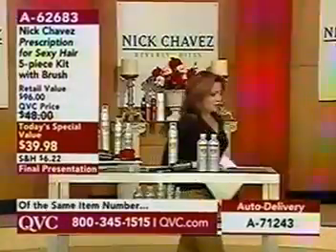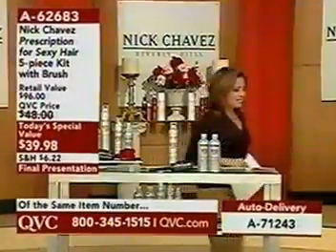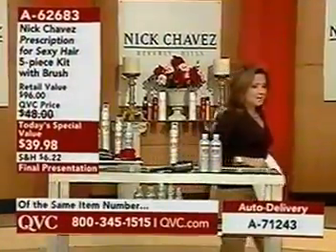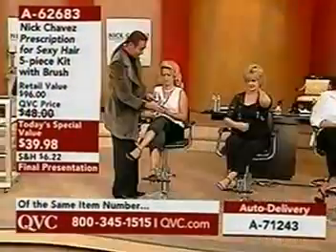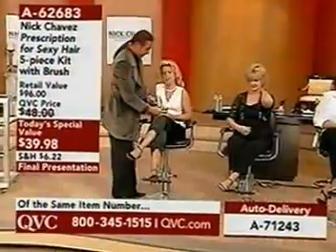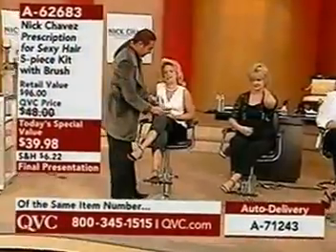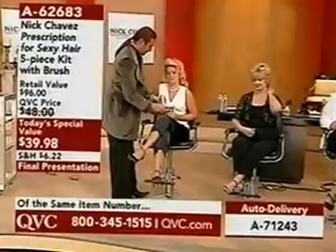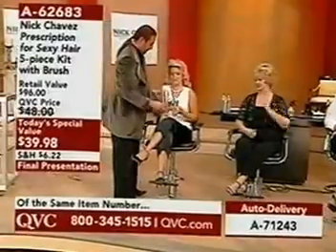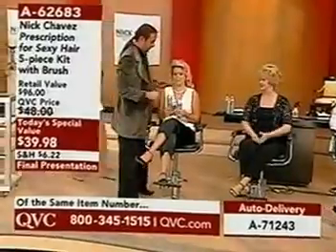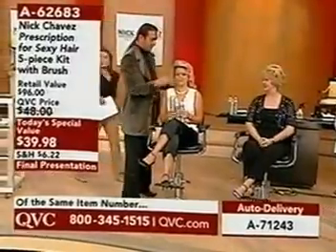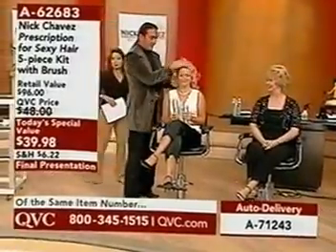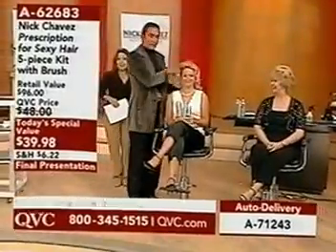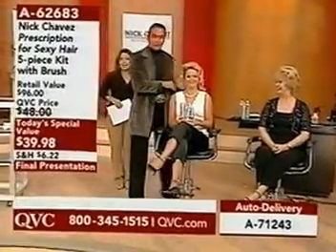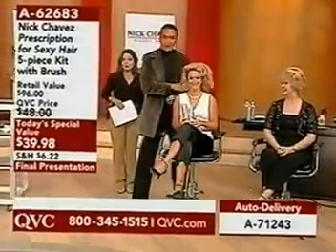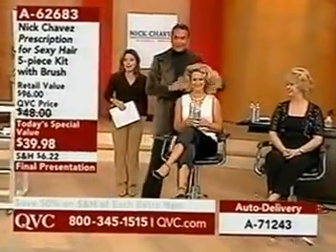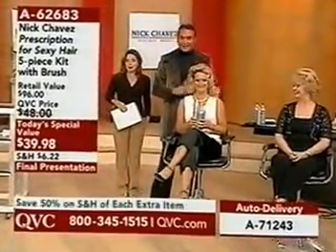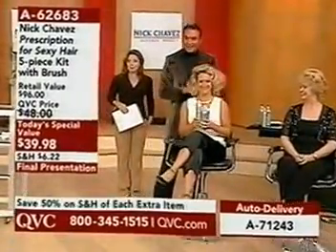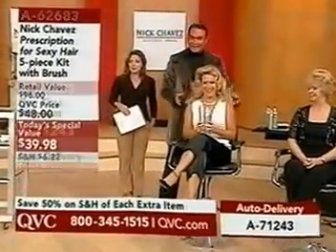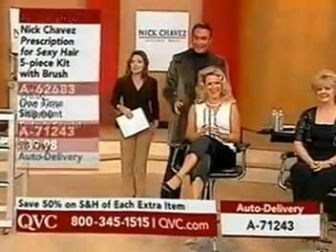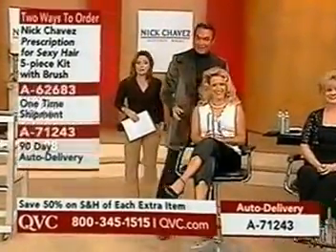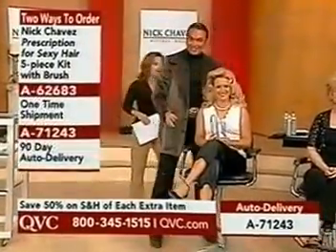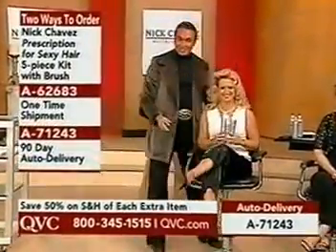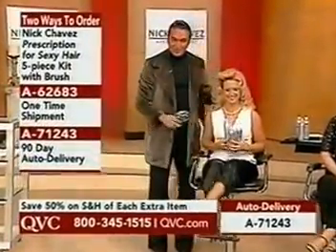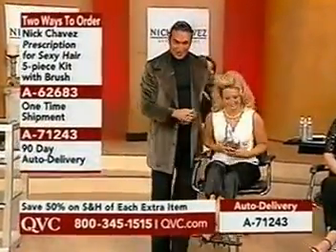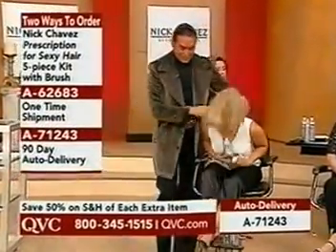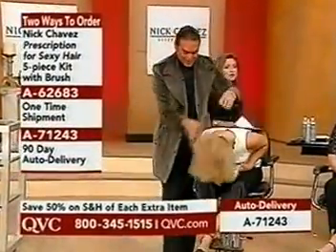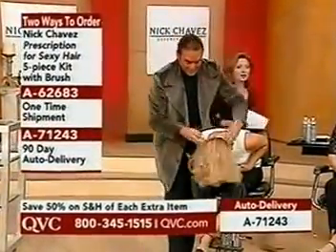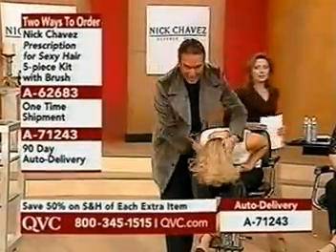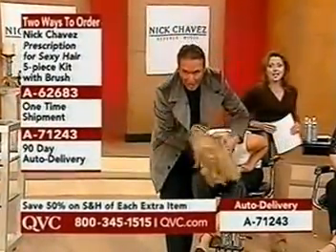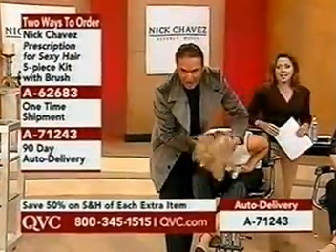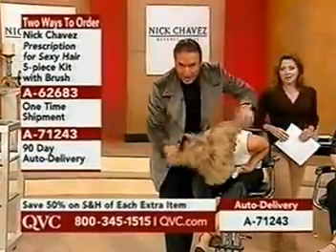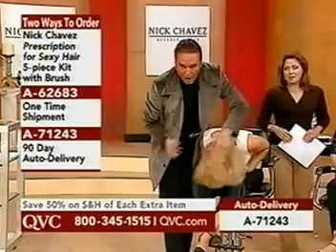Just ten minutes. And don't forget about auto delivery — if you would like auto delivery, it's a different item number, but you'll get it in regular increments.